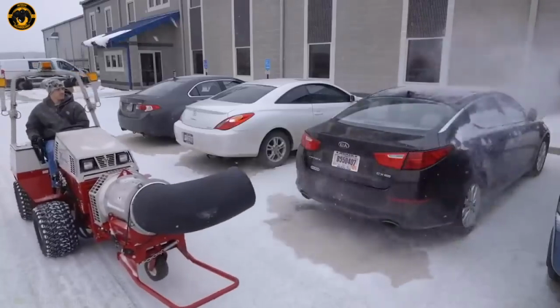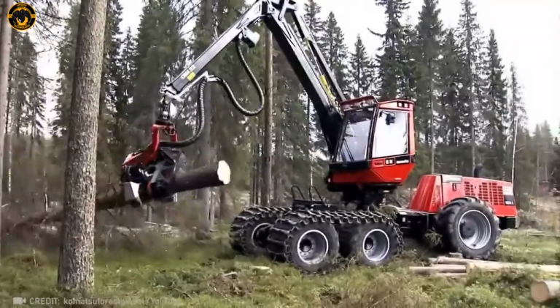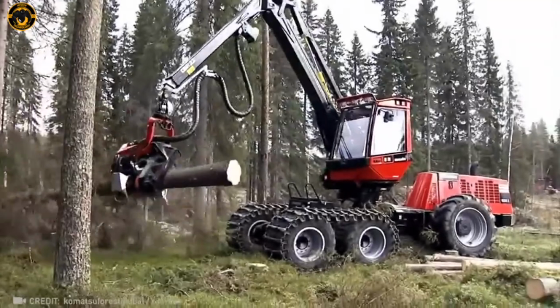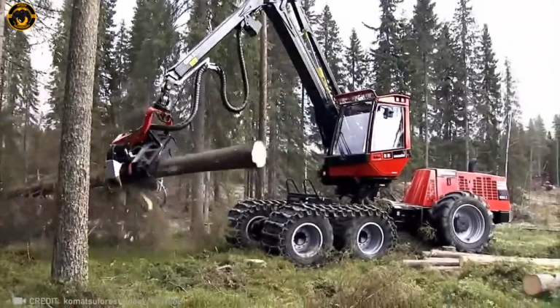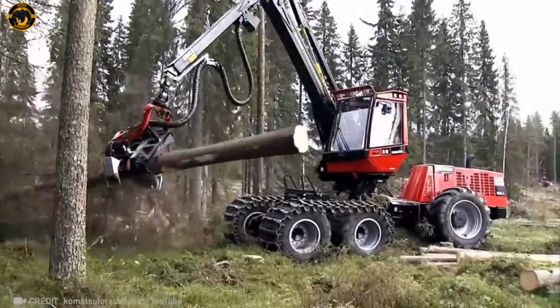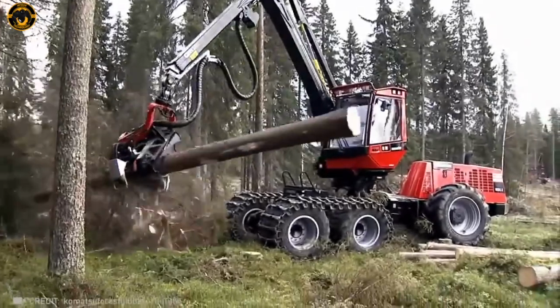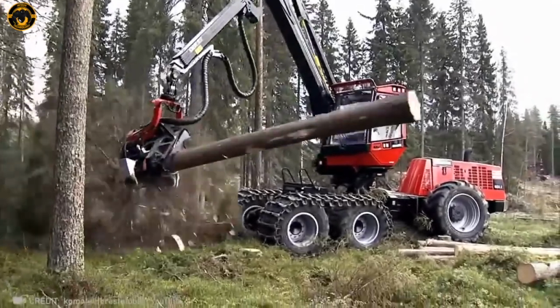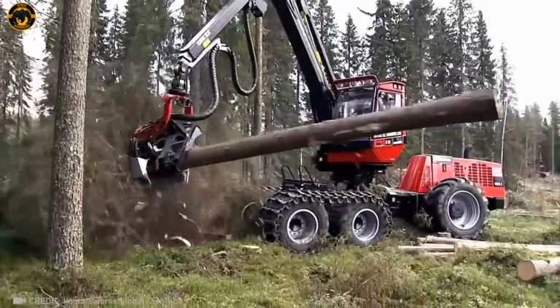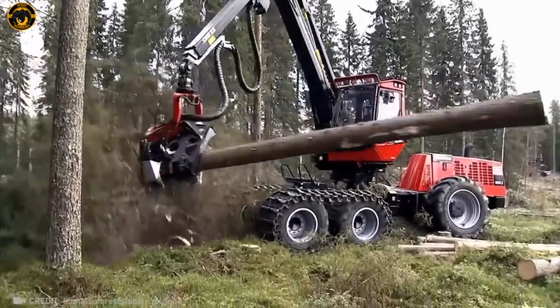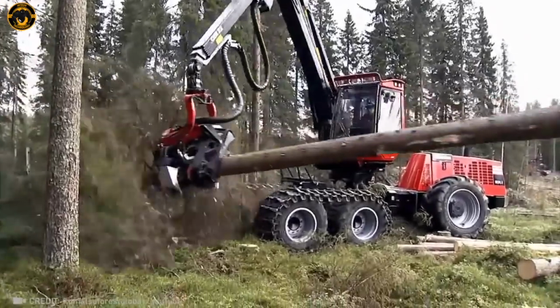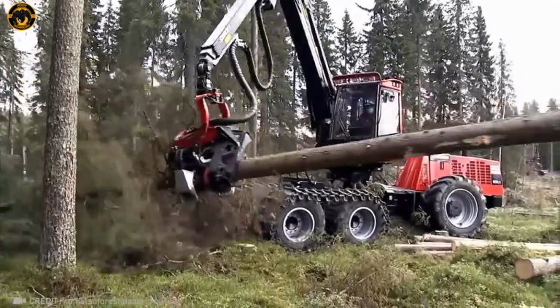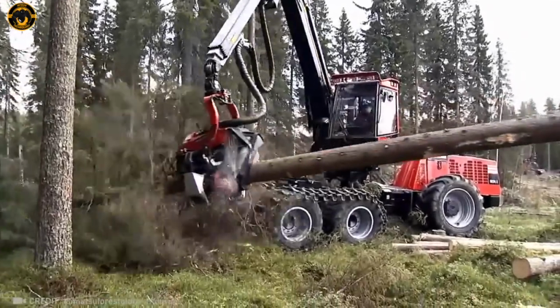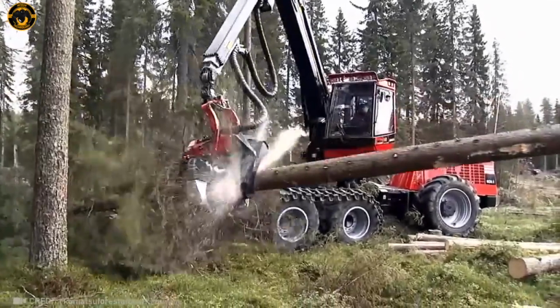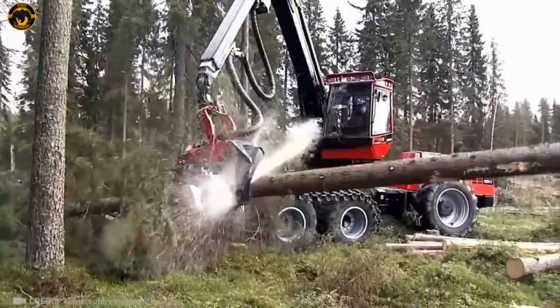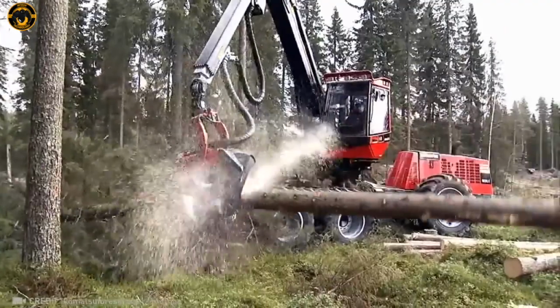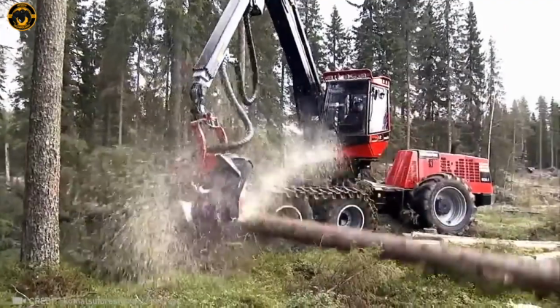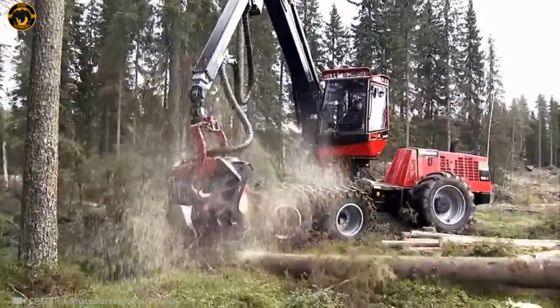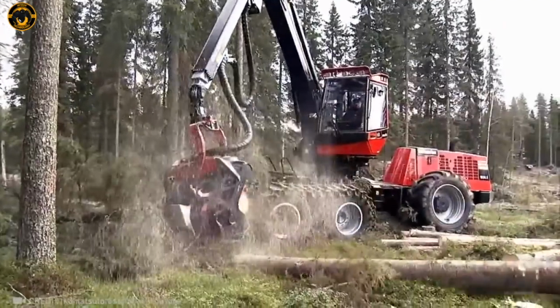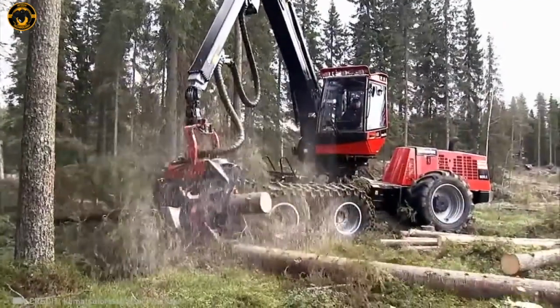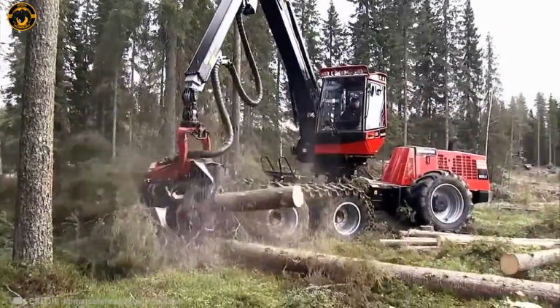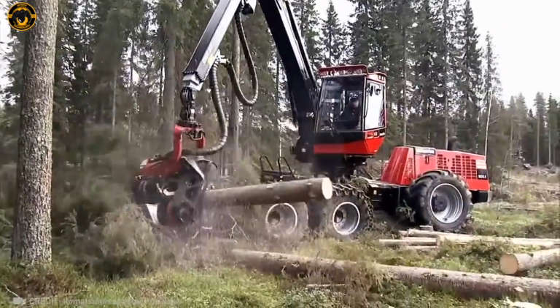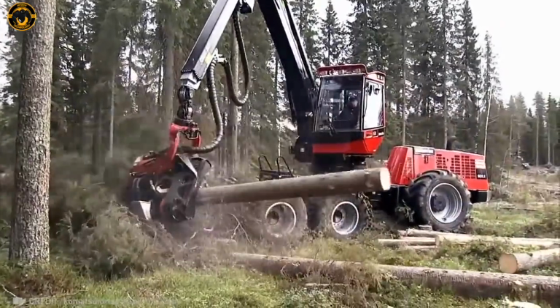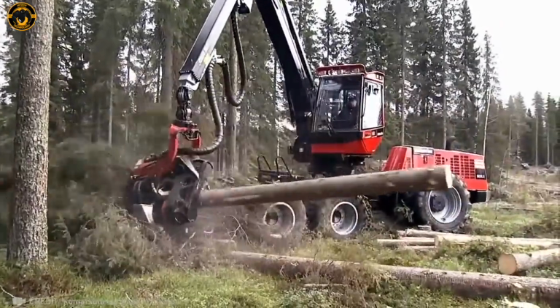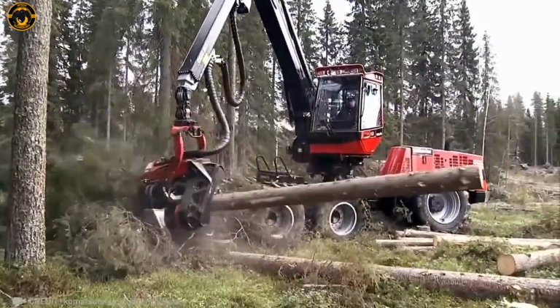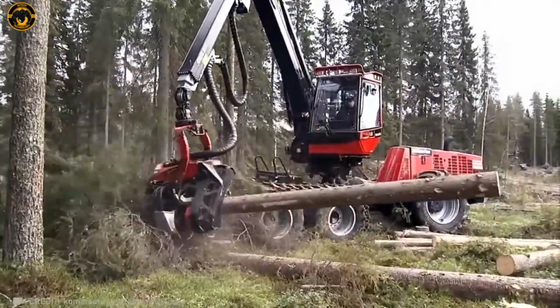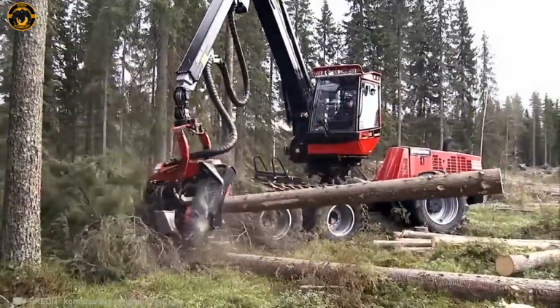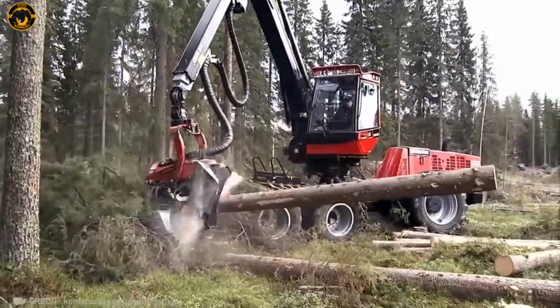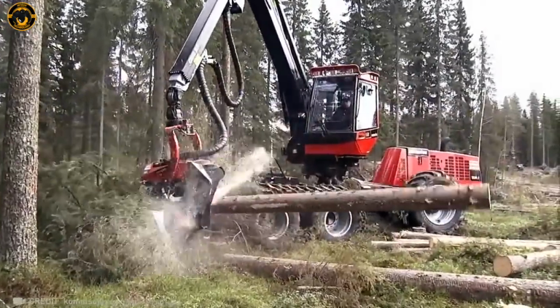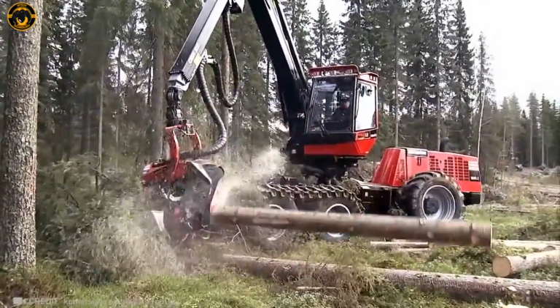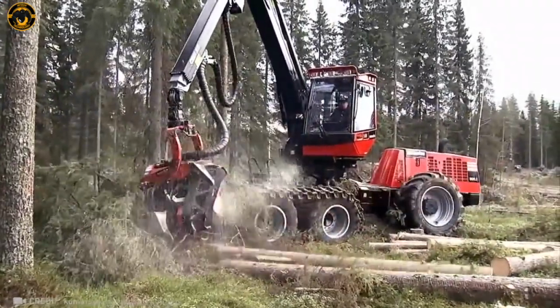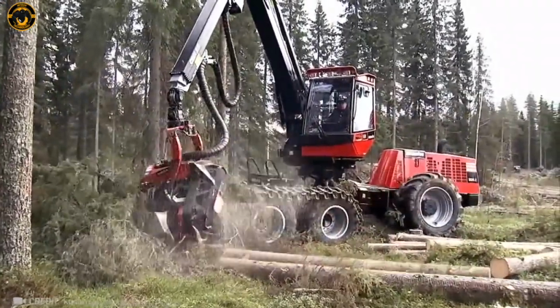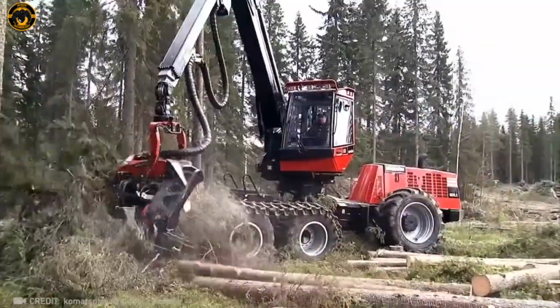Watch this mega-cool excavator instantly clear trees and get the job done in no time! It's lightning fast!